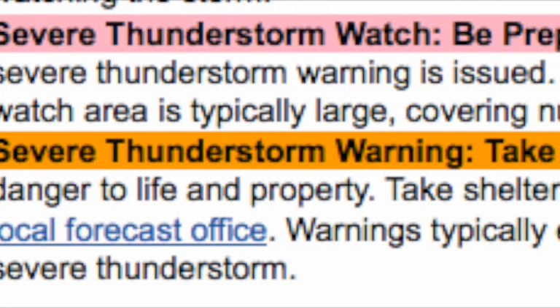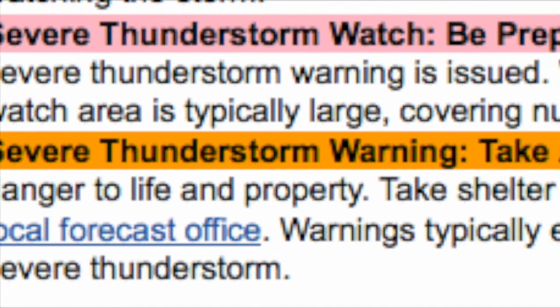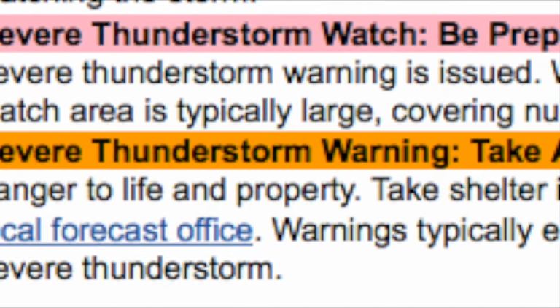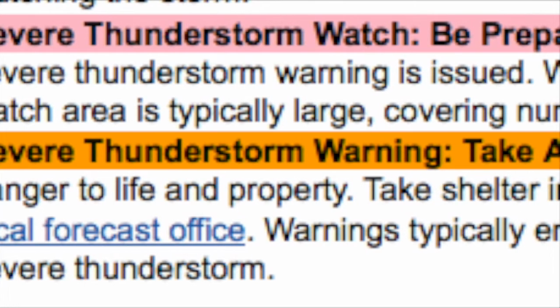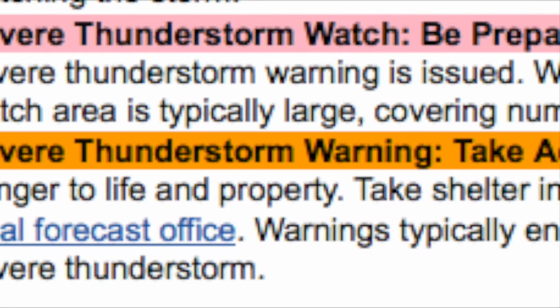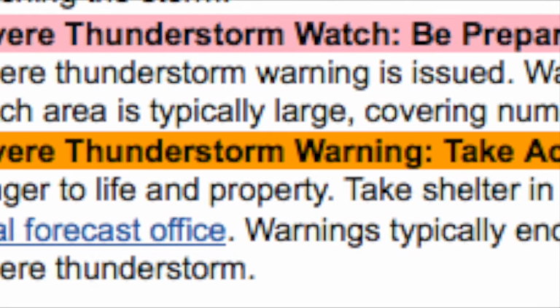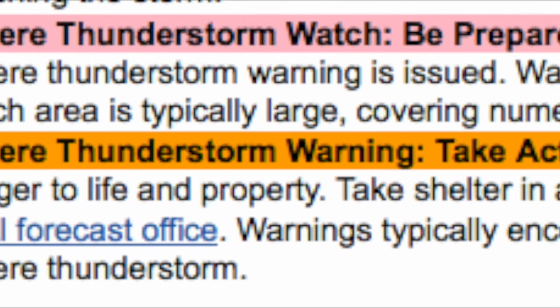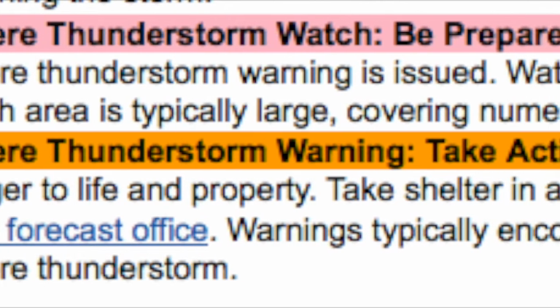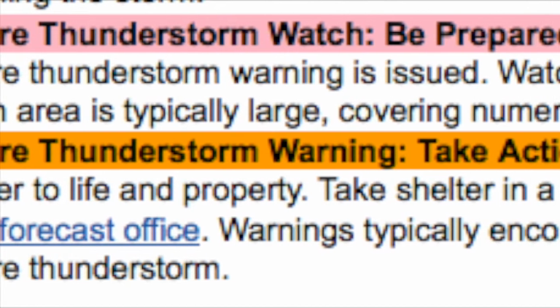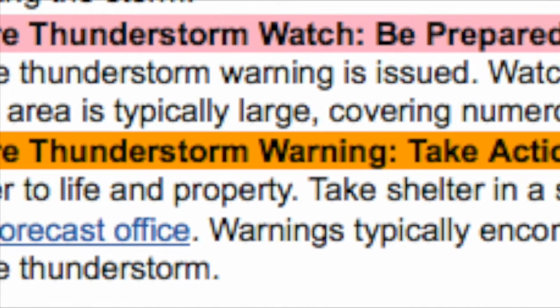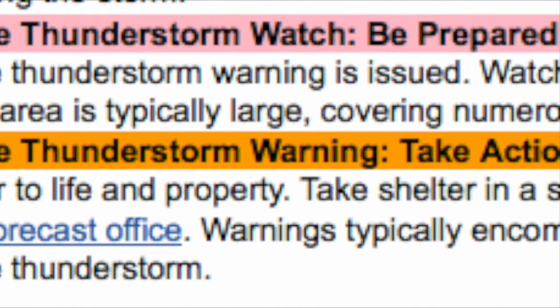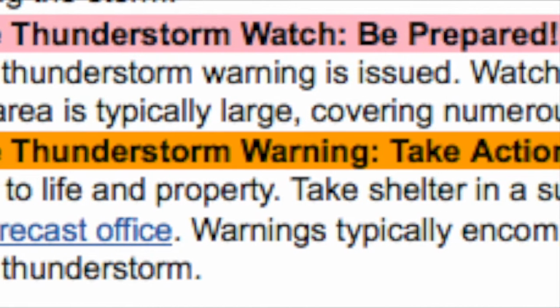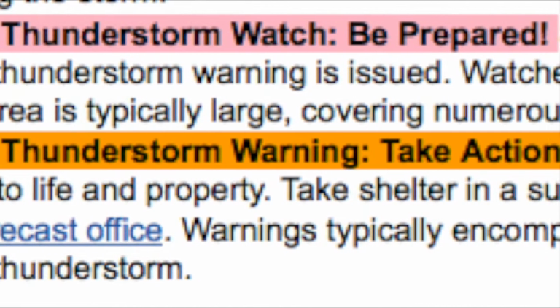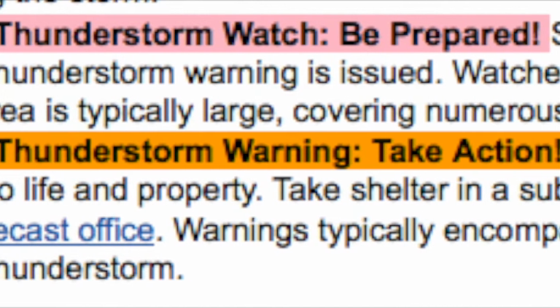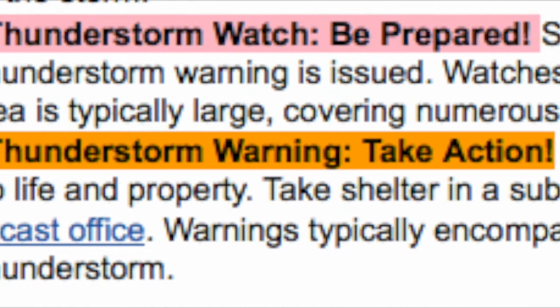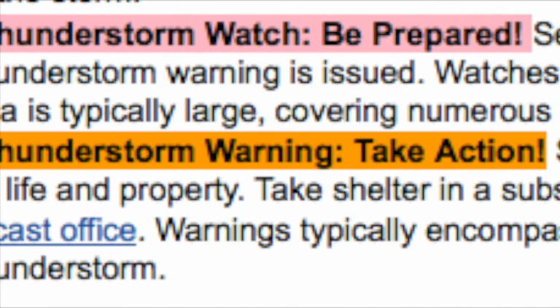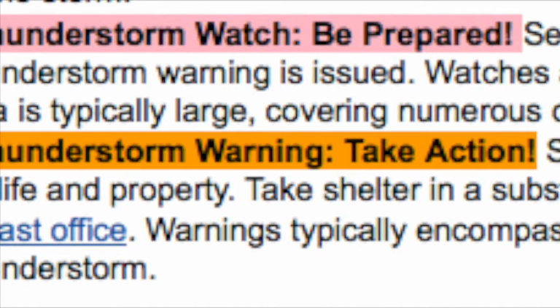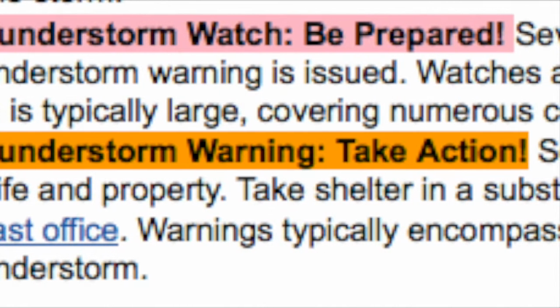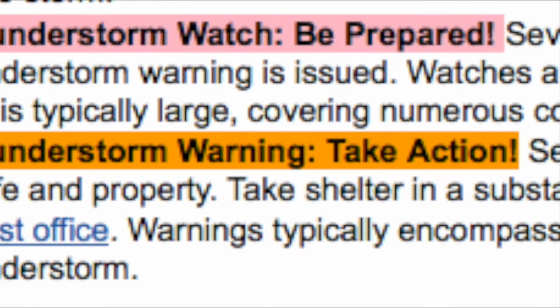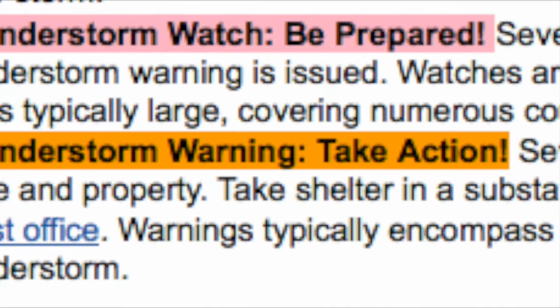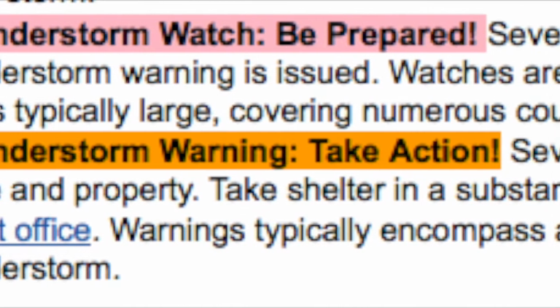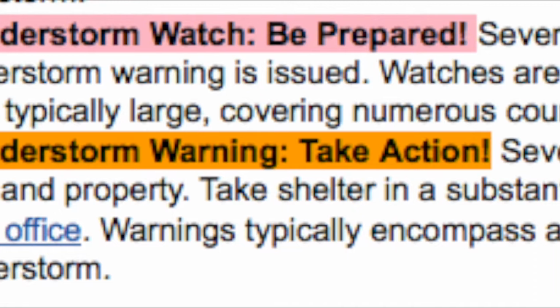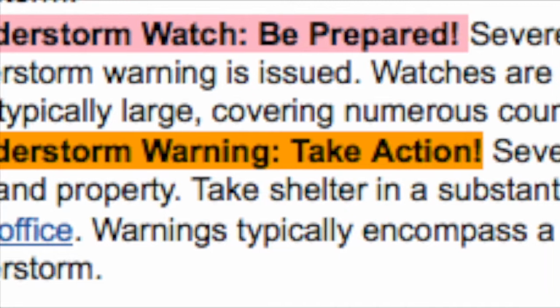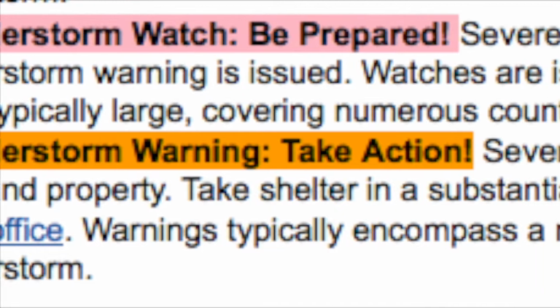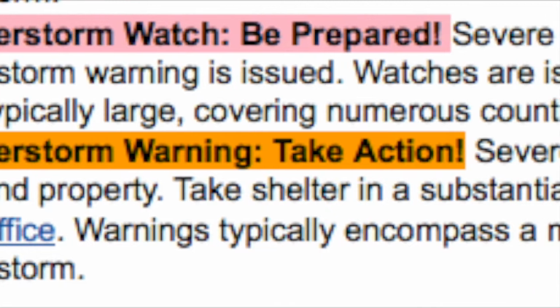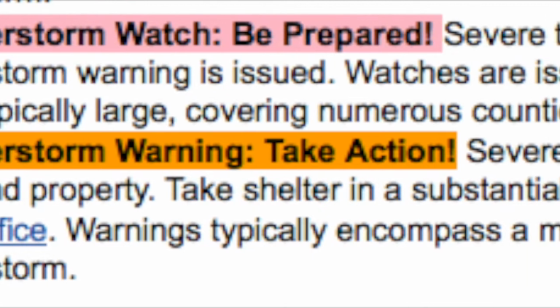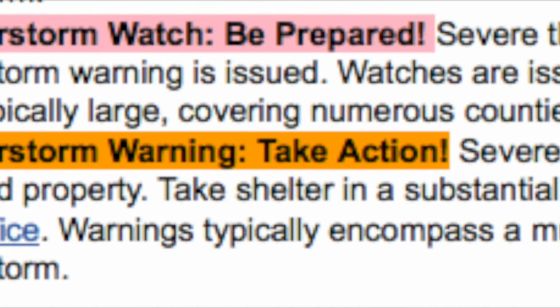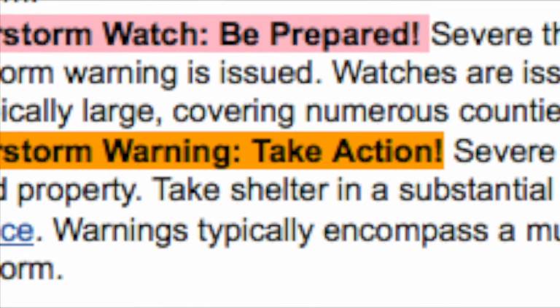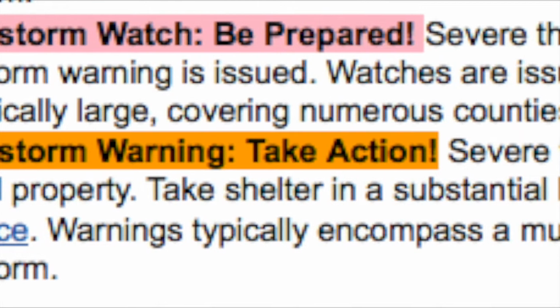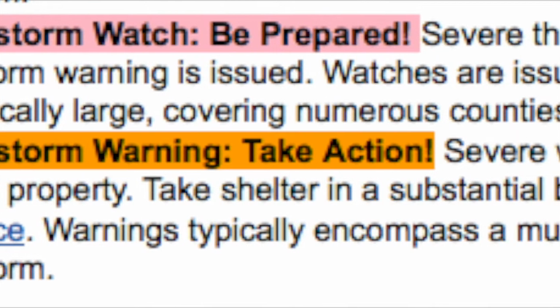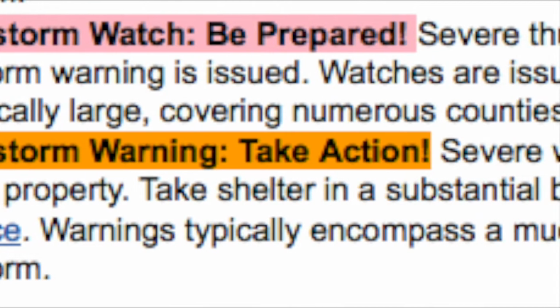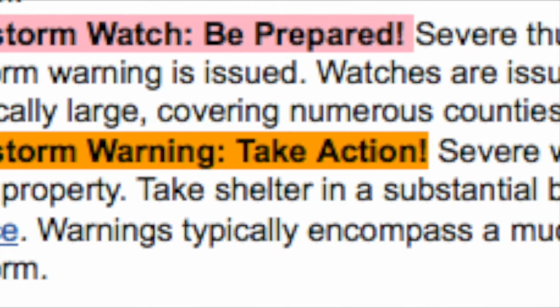A watch means the conditions are favorable to occur but haven't yet. This is why your phone only goes off if it's an actual warning.